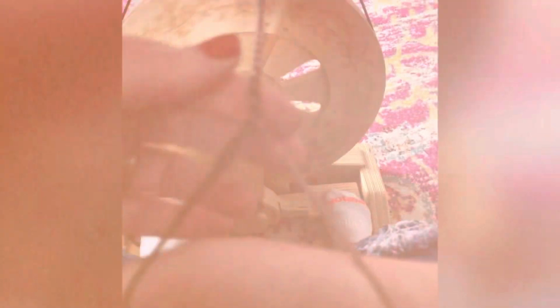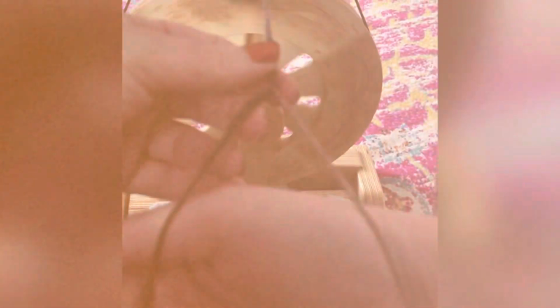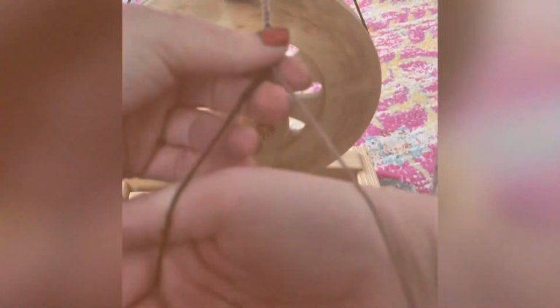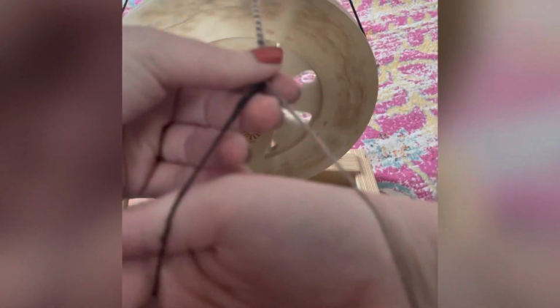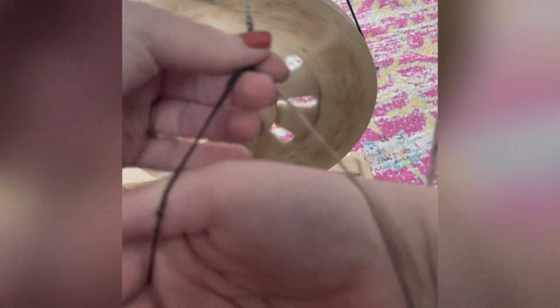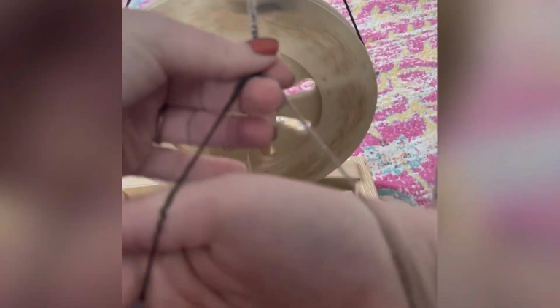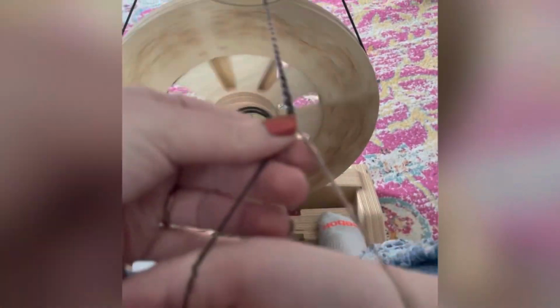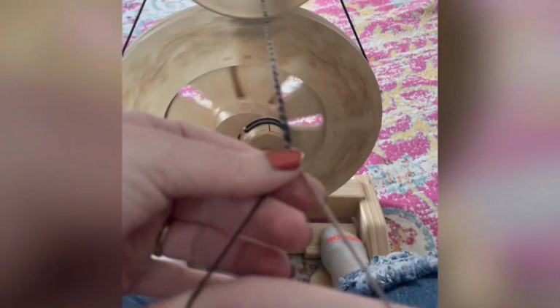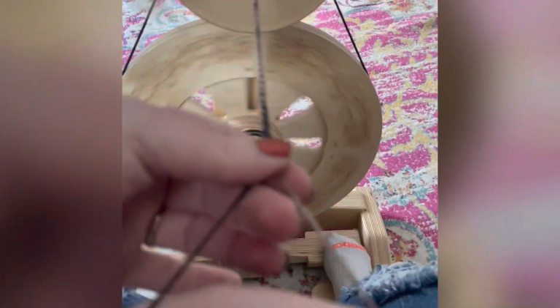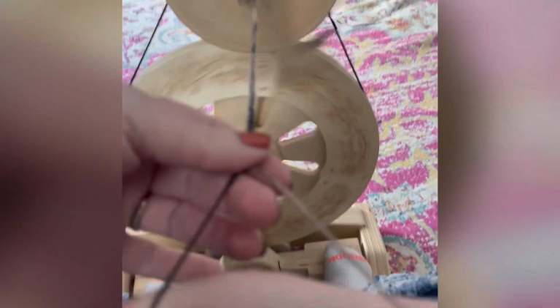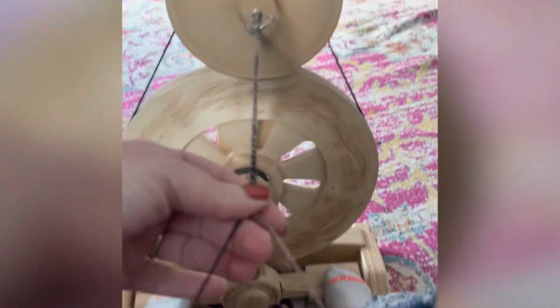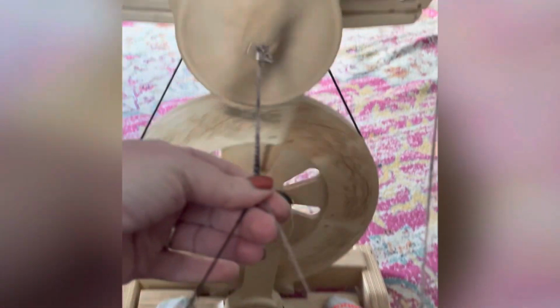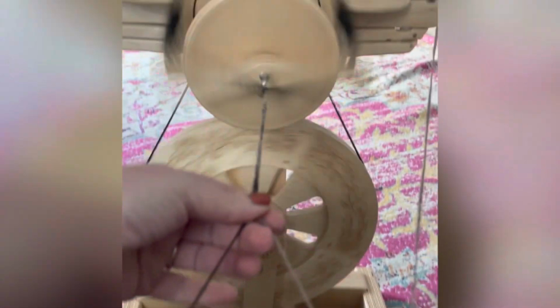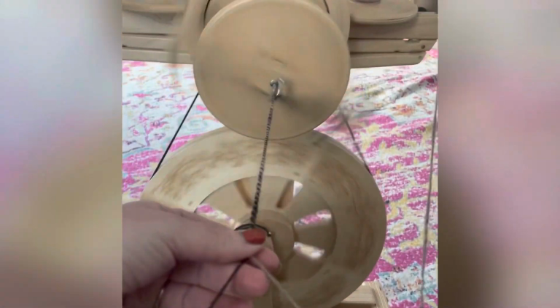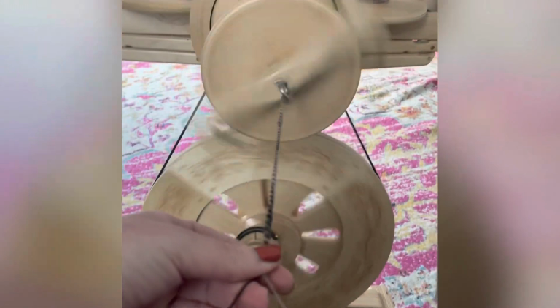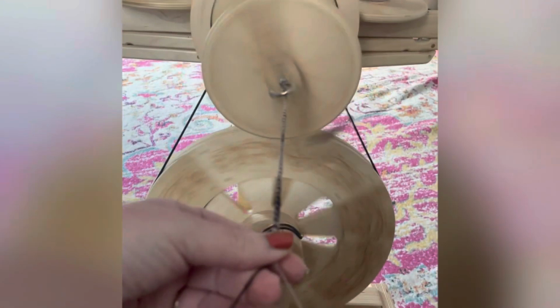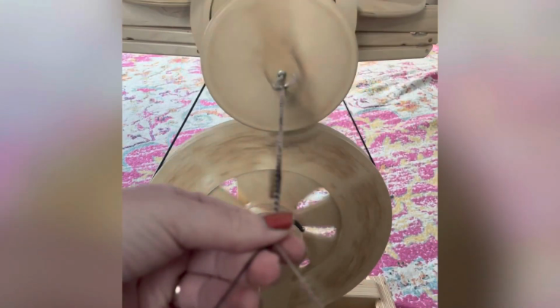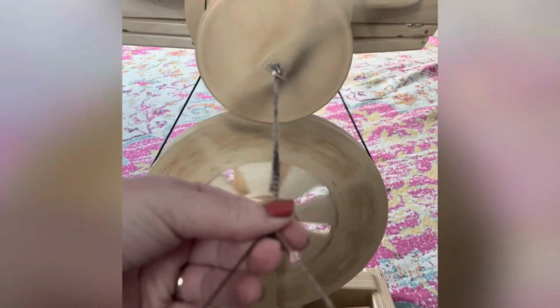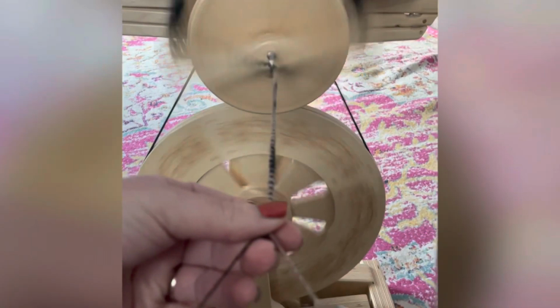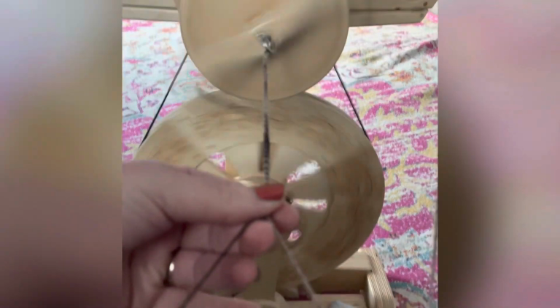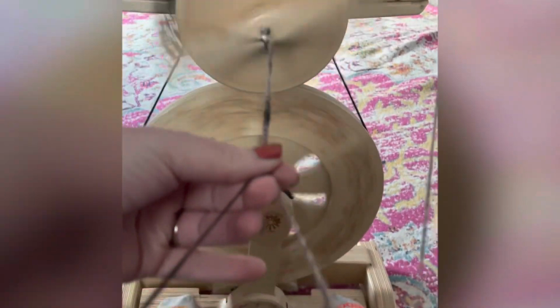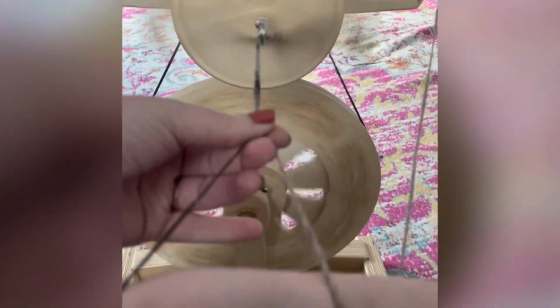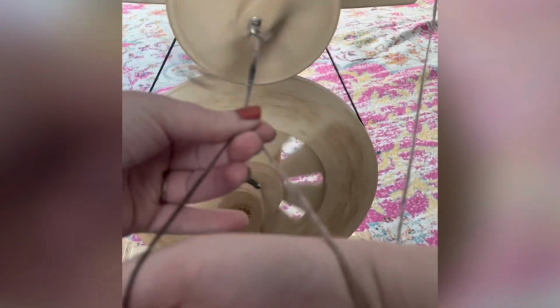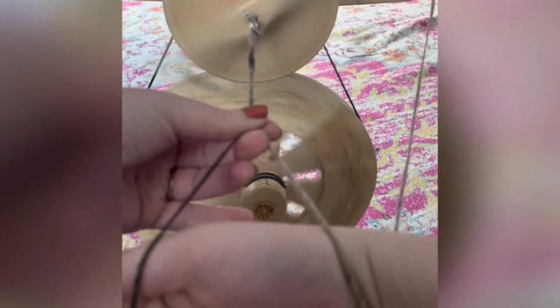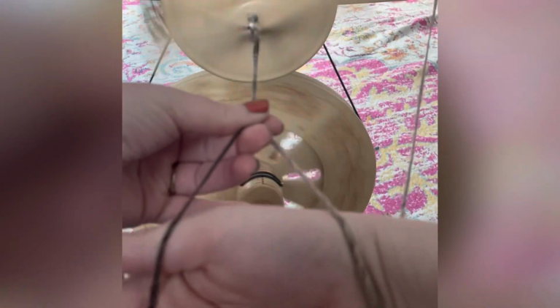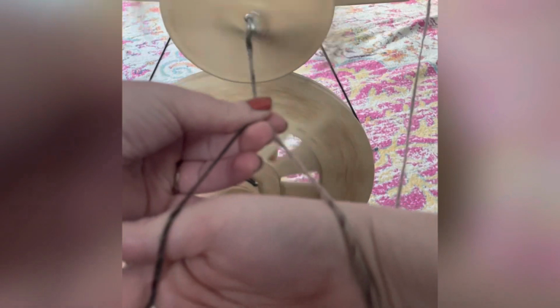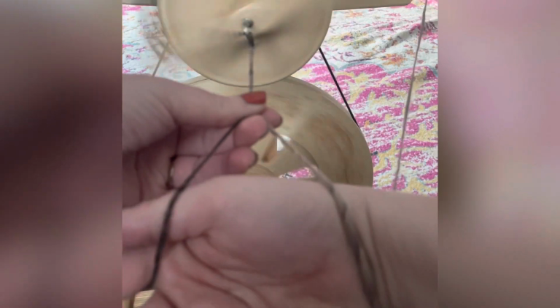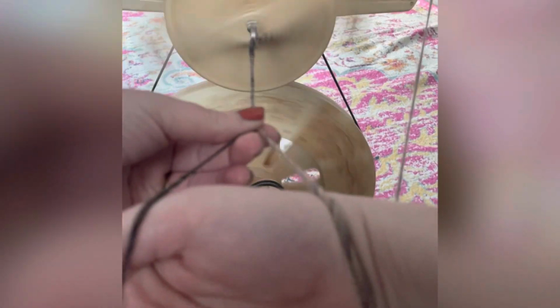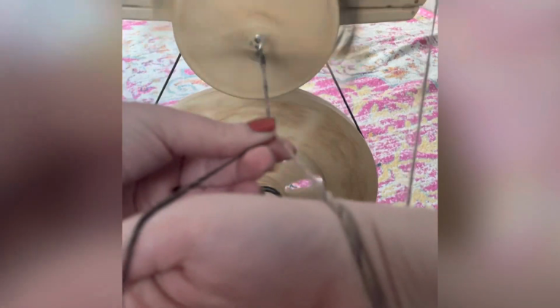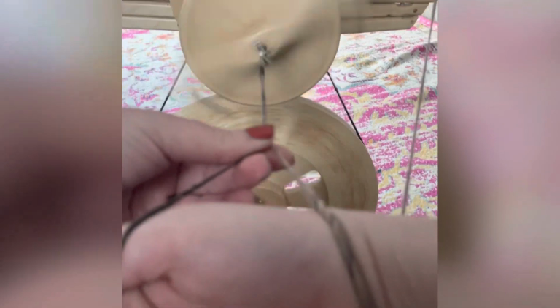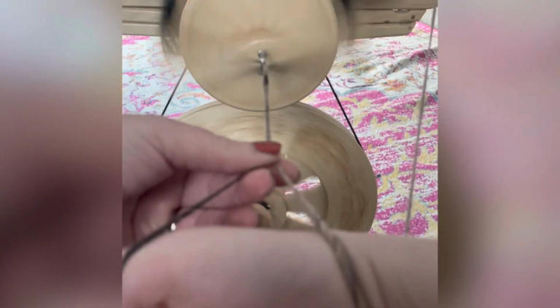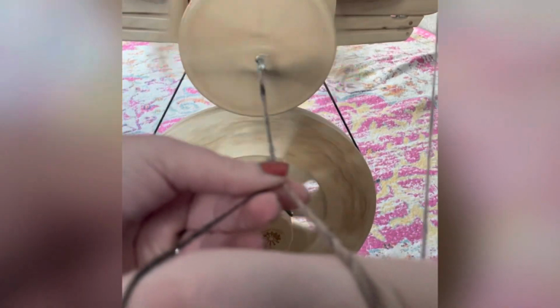And then when they plied together, even though they were from rovings and bats, it just made this really cool texture and I really liked how all the different colors work together.